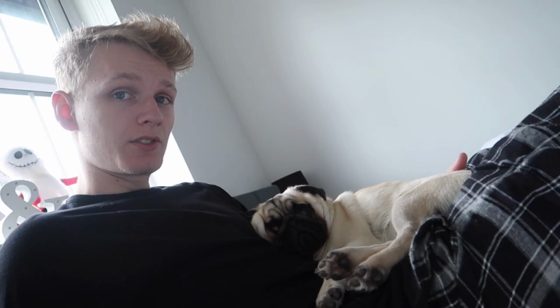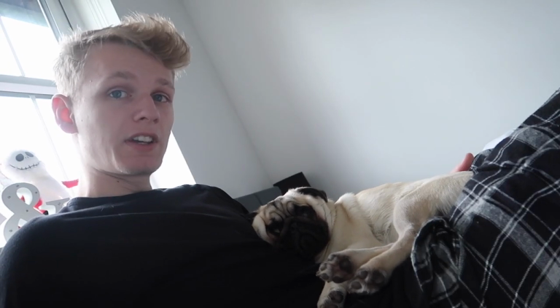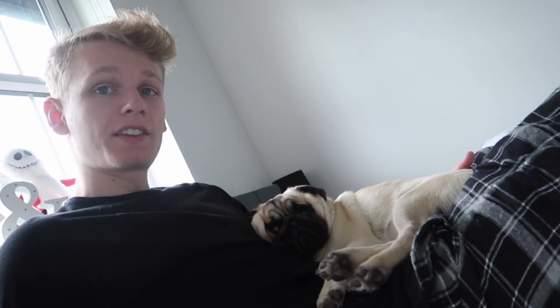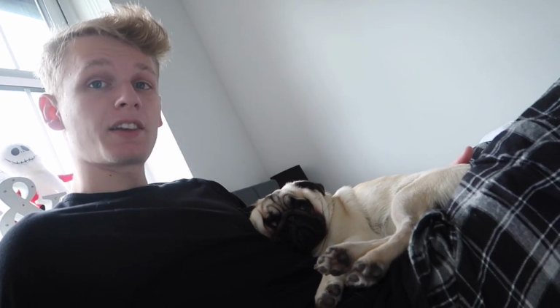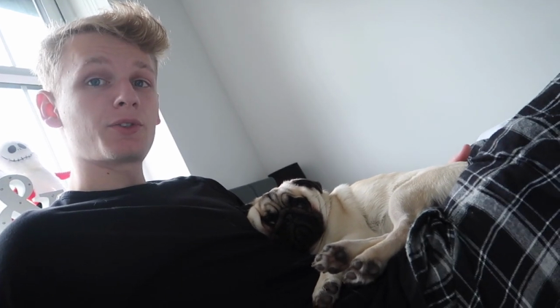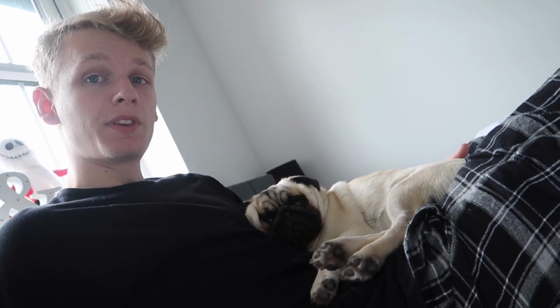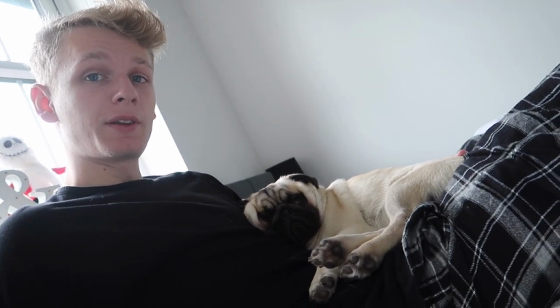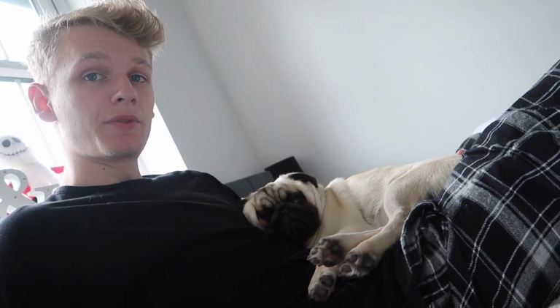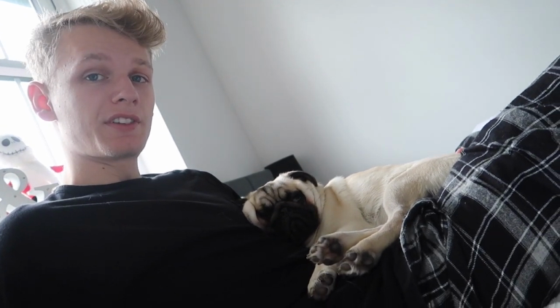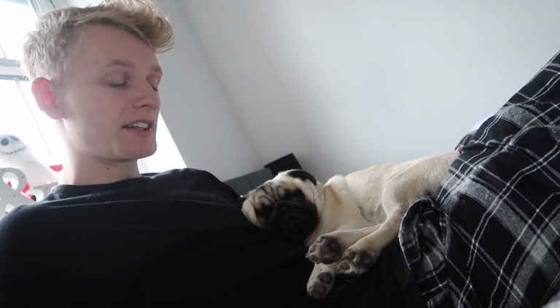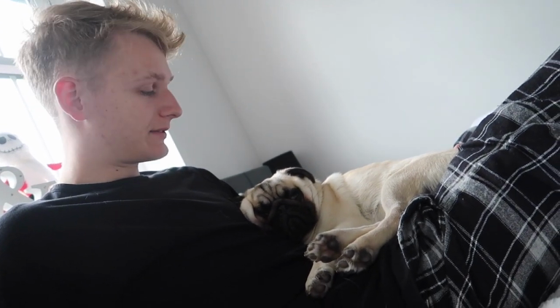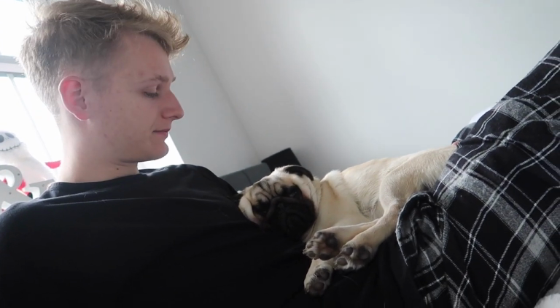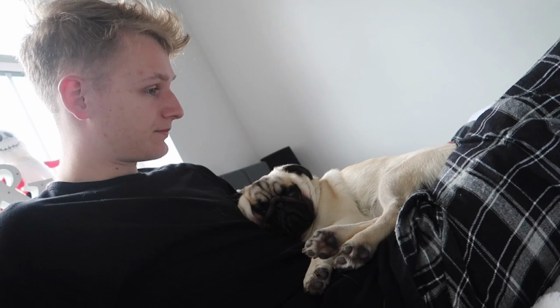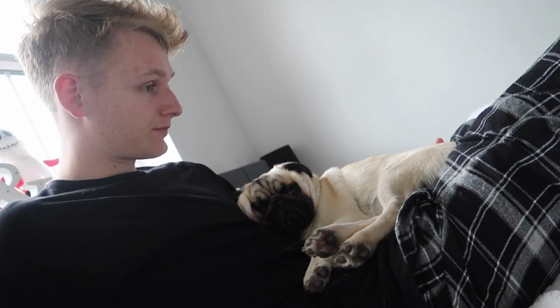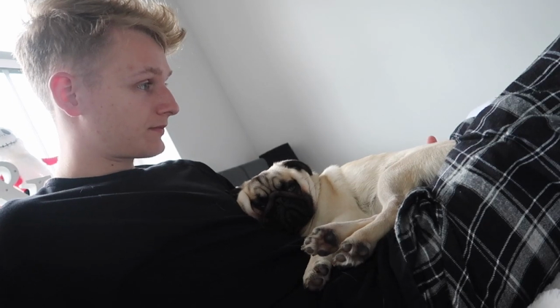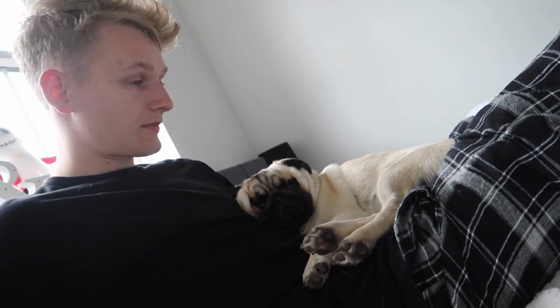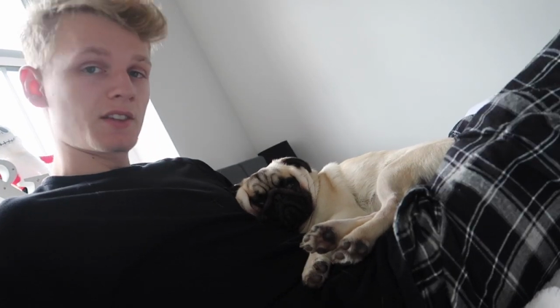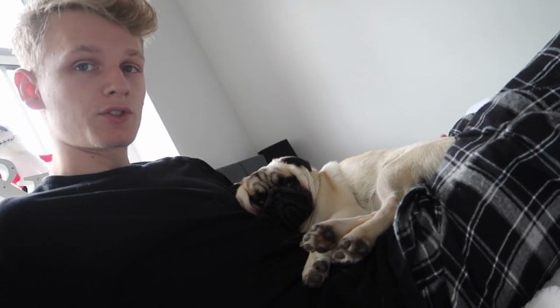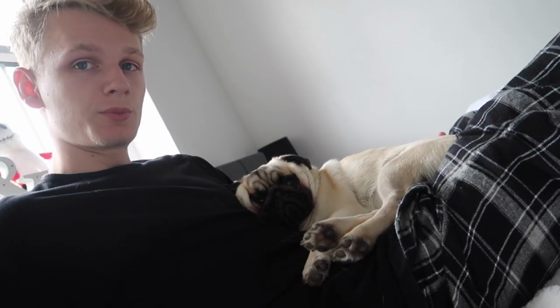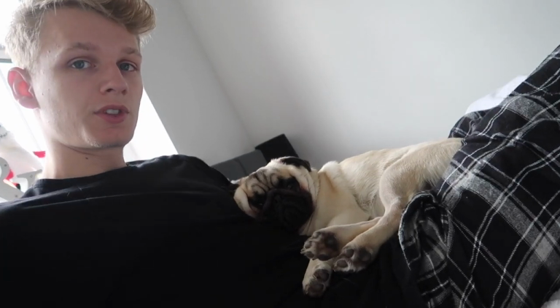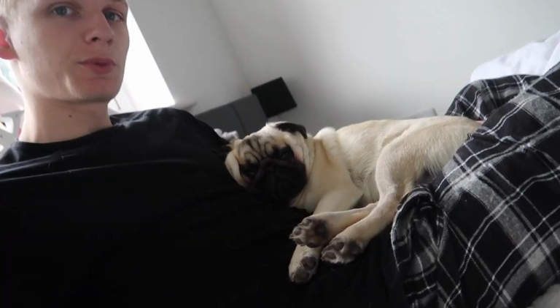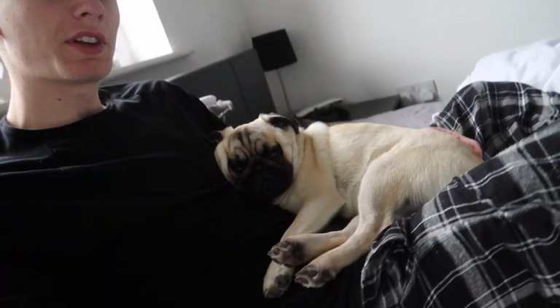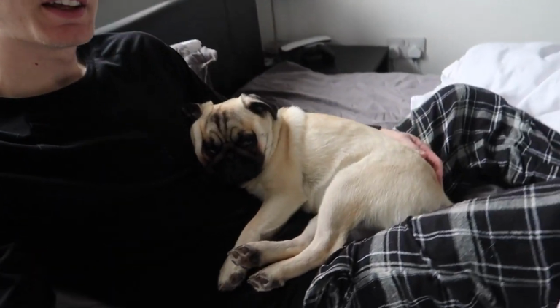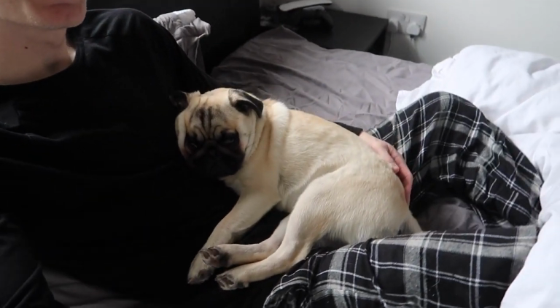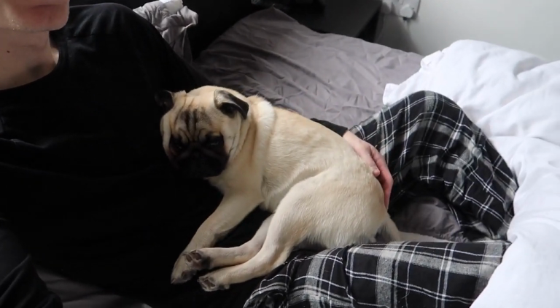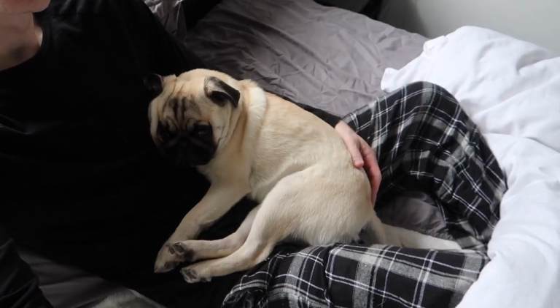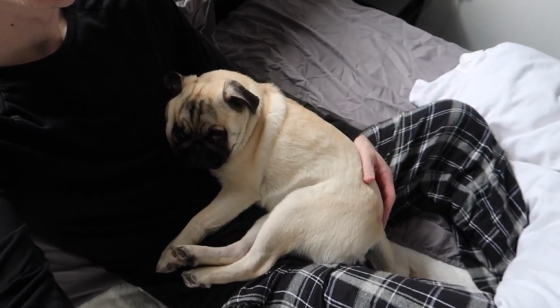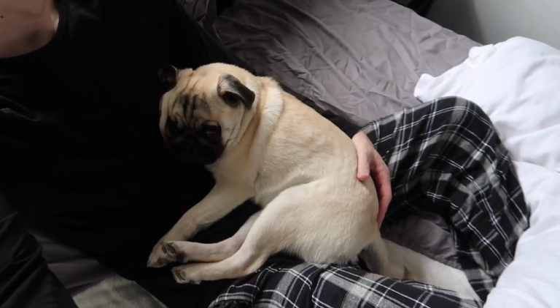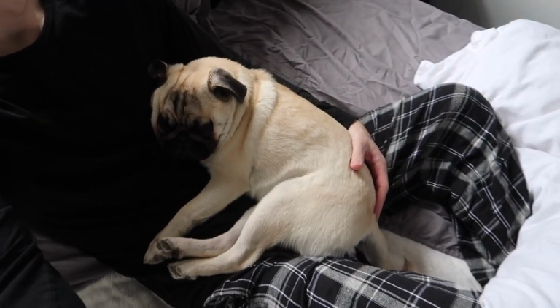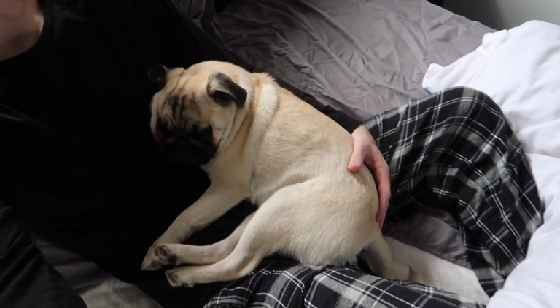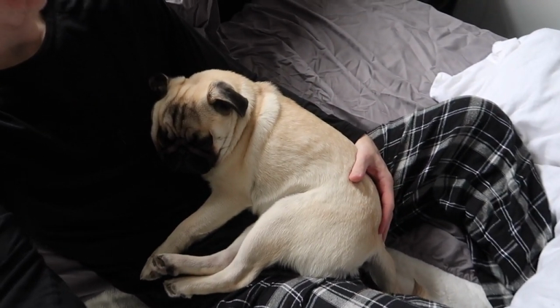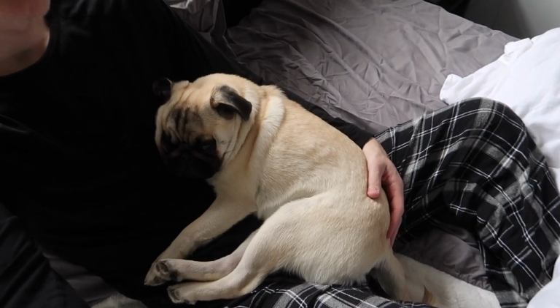So yeah, this is how he's been sleeping recently. He just comes, curls up on your knee and sleeps on your chest.